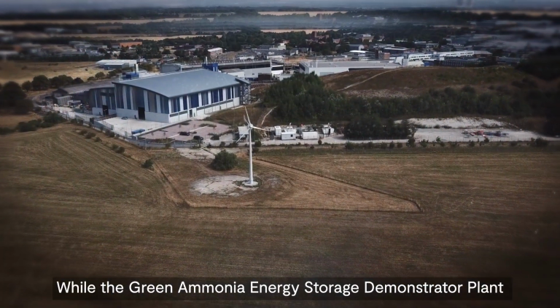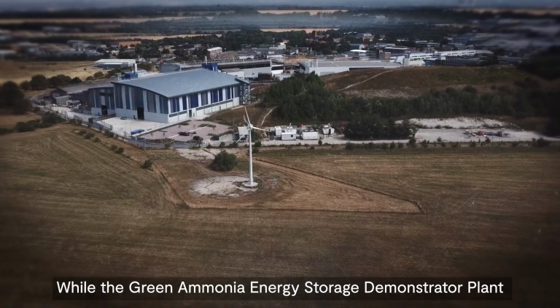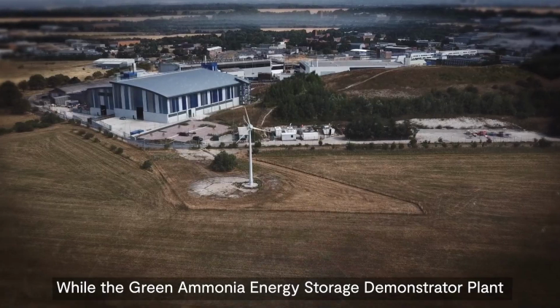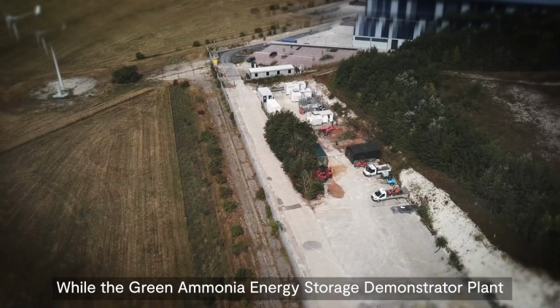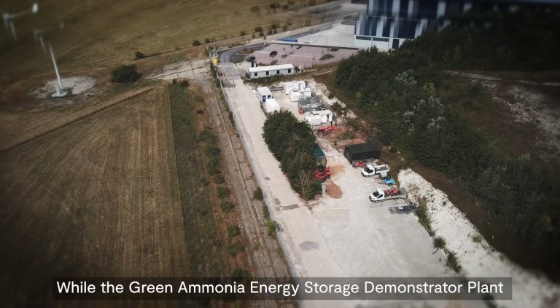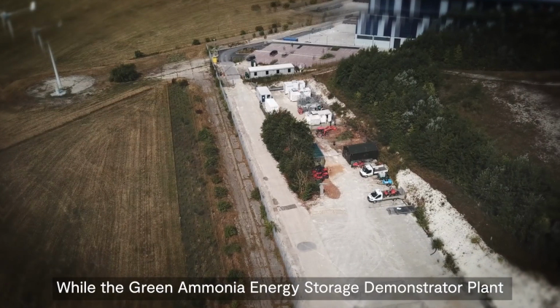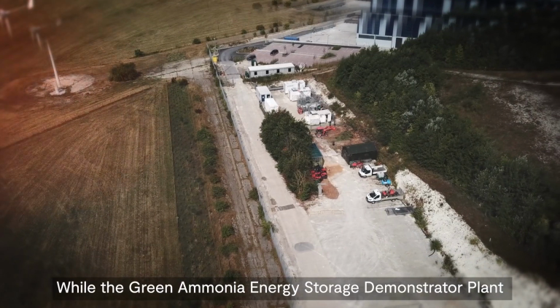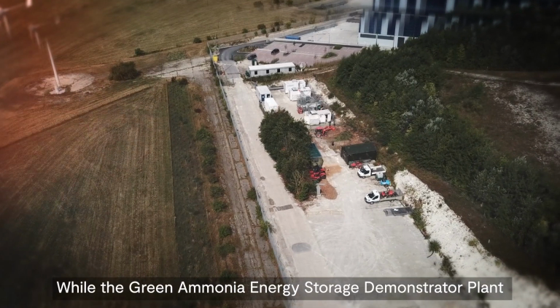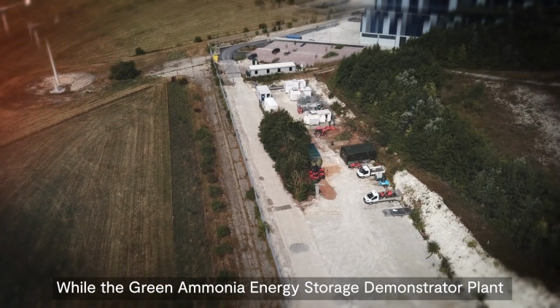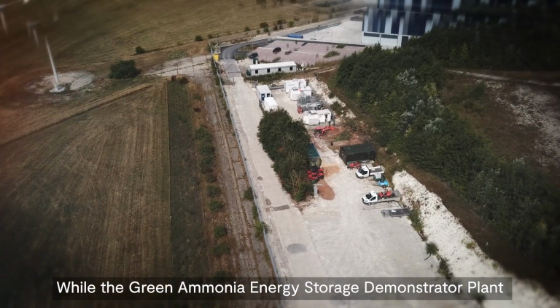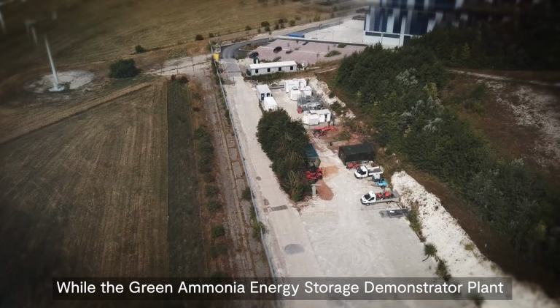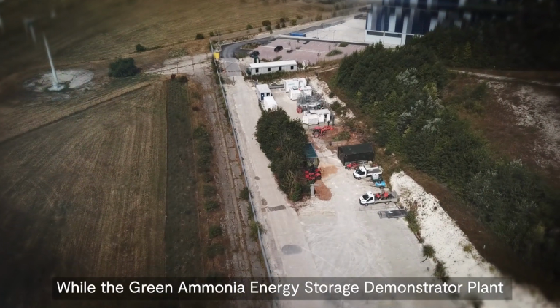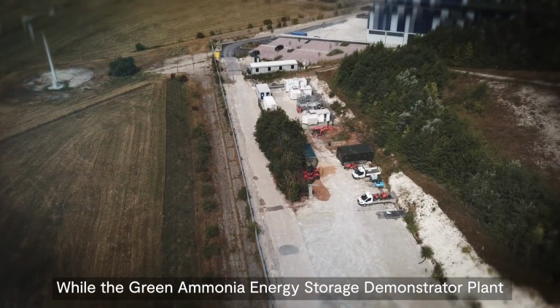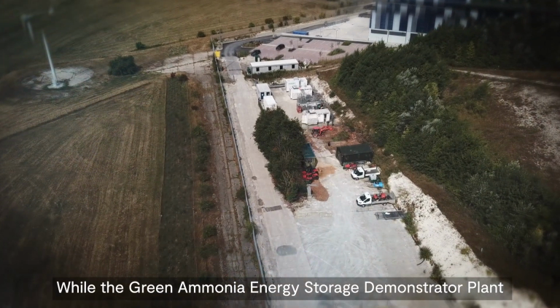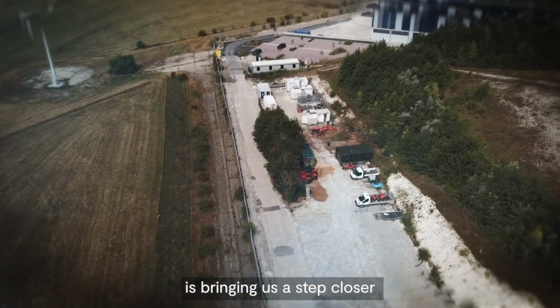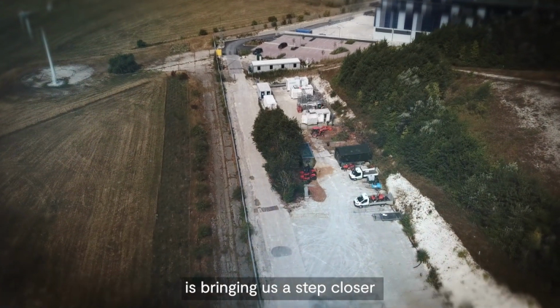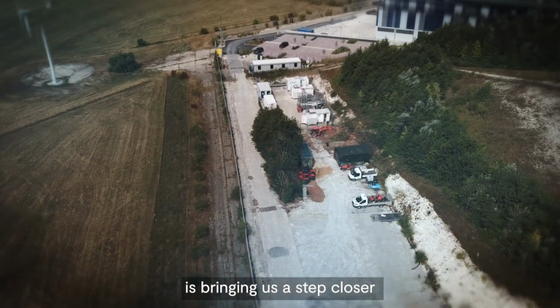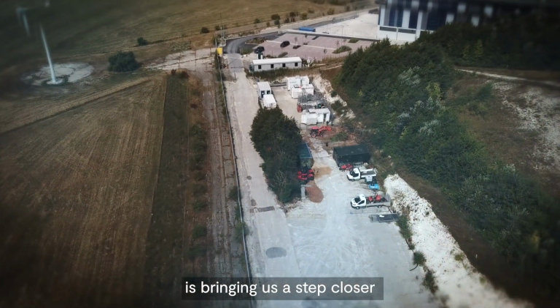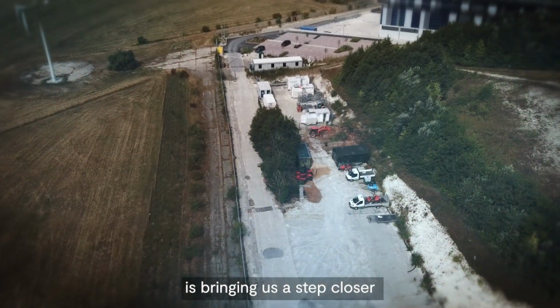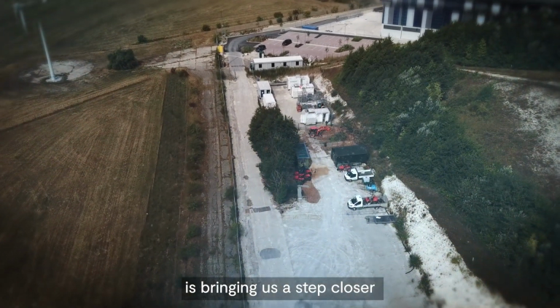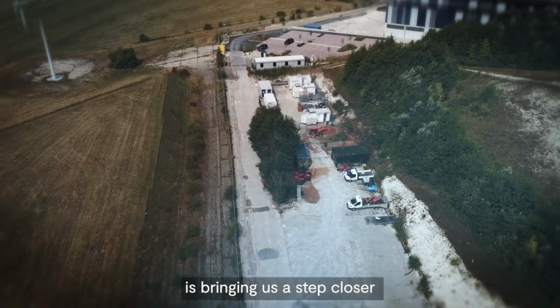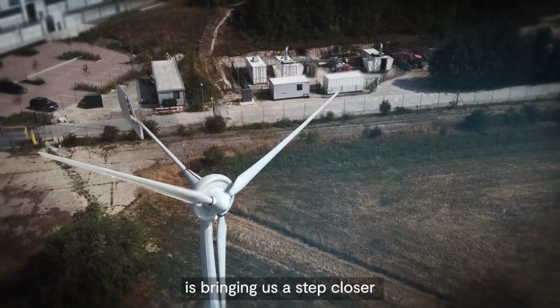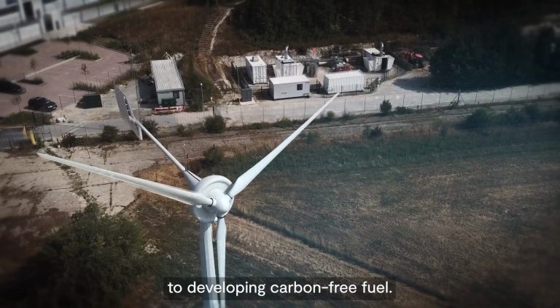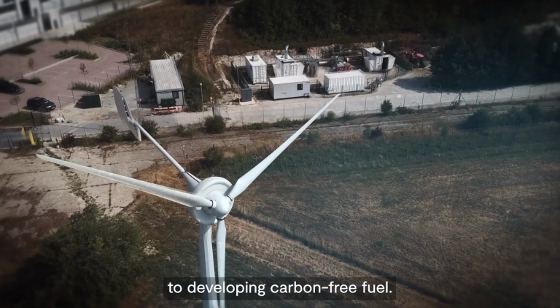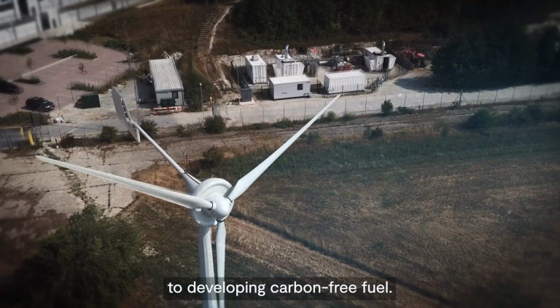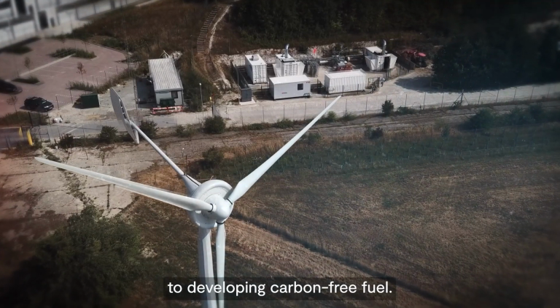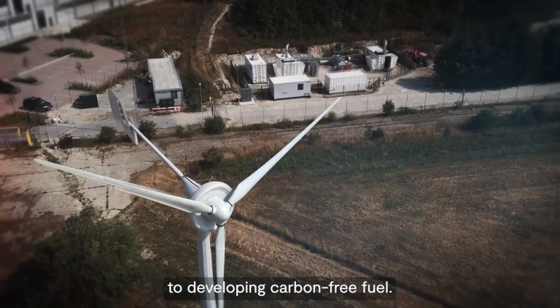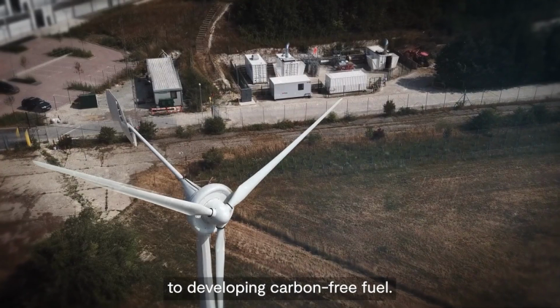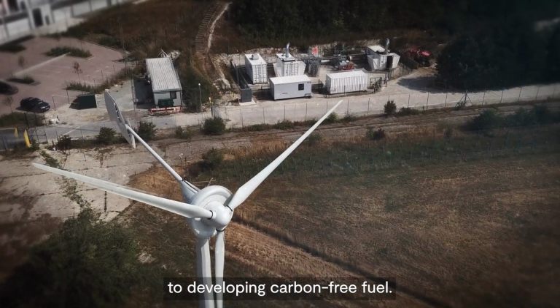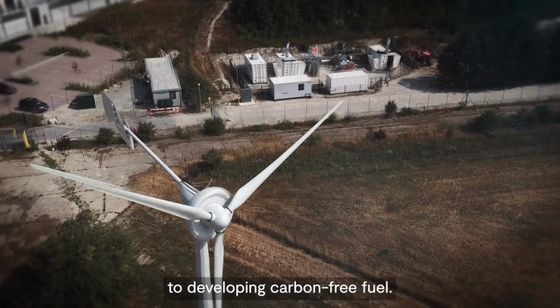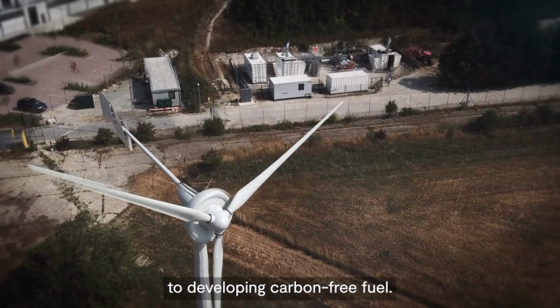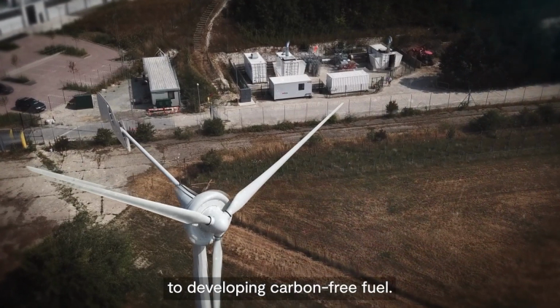While the Green Ammonia Energy Storage Demonstrator Plant is bringing us a step closer to developing carbon-free fuel.